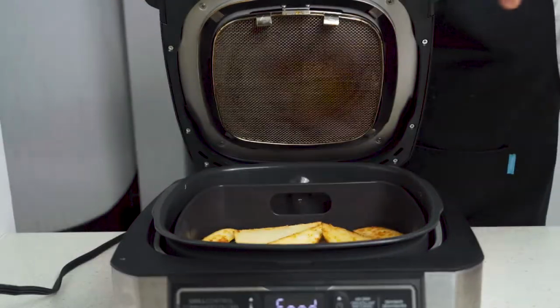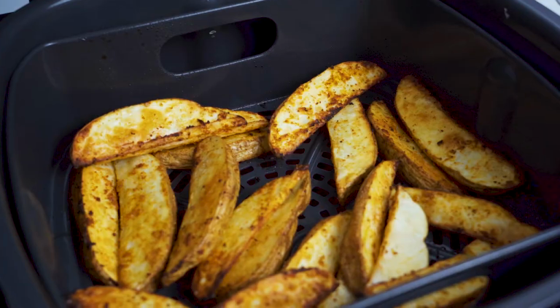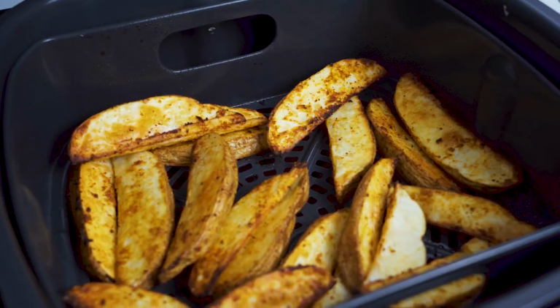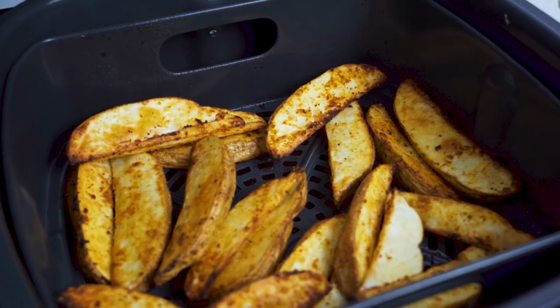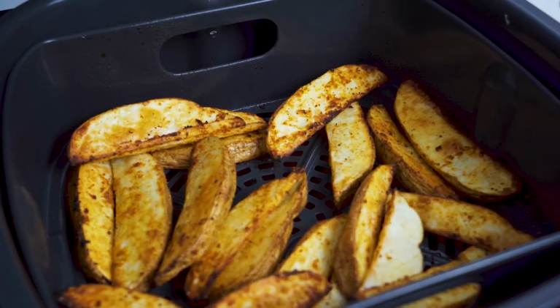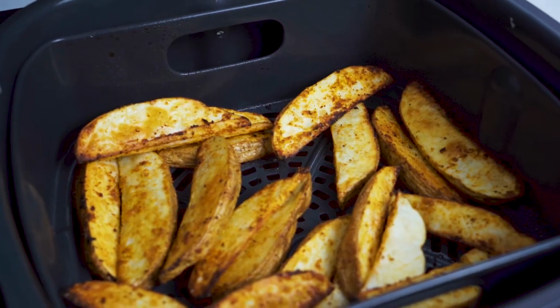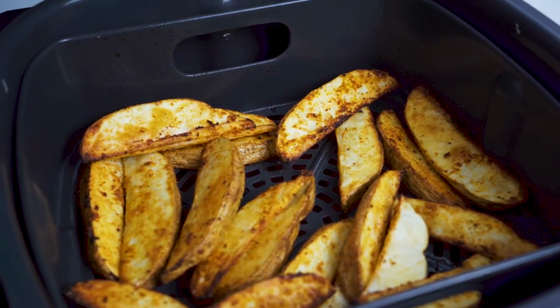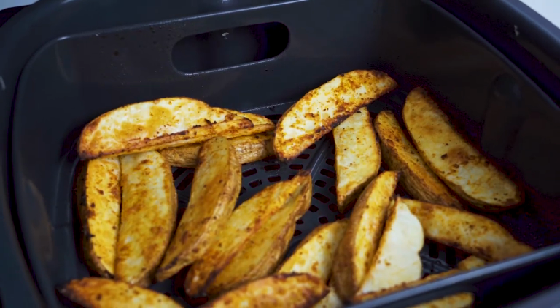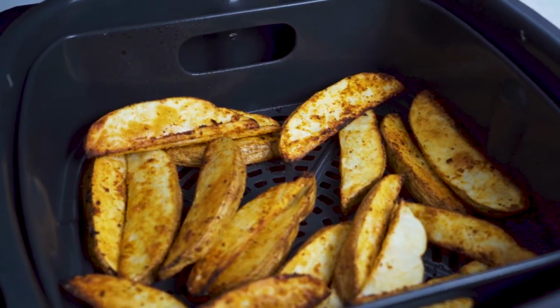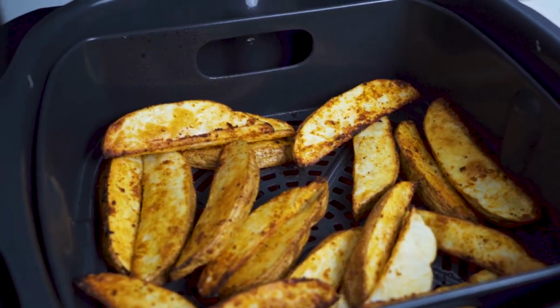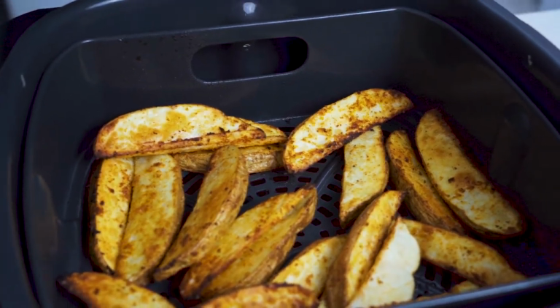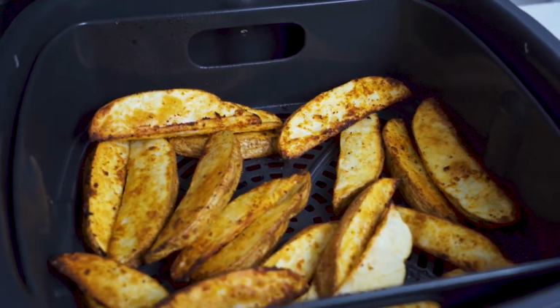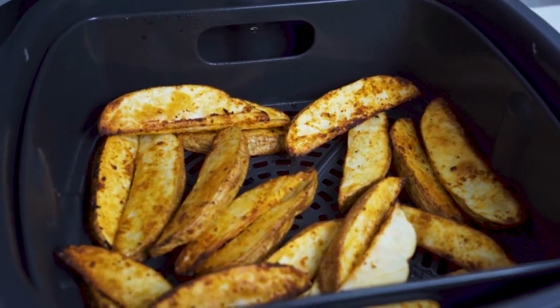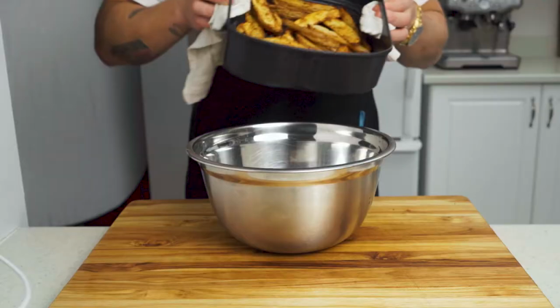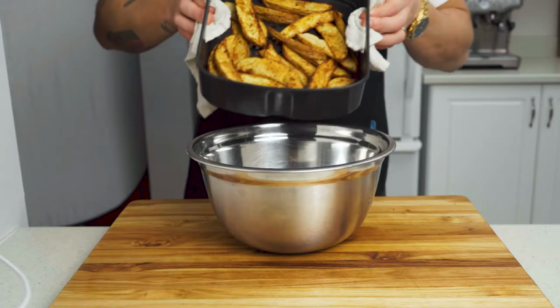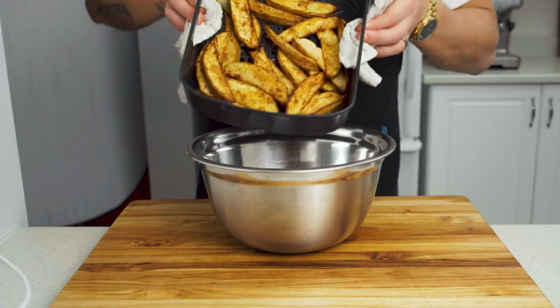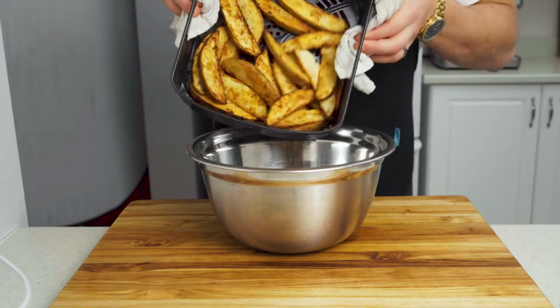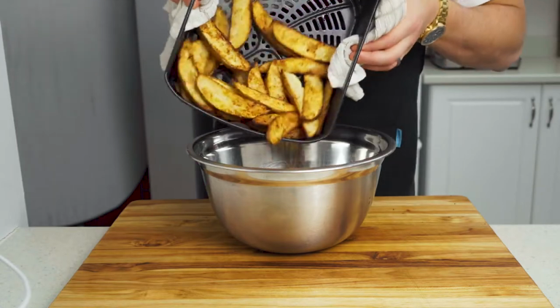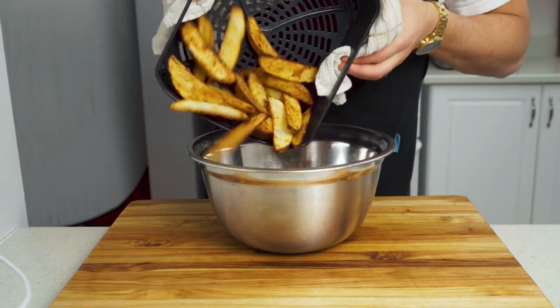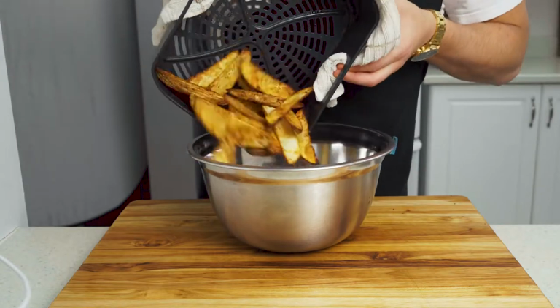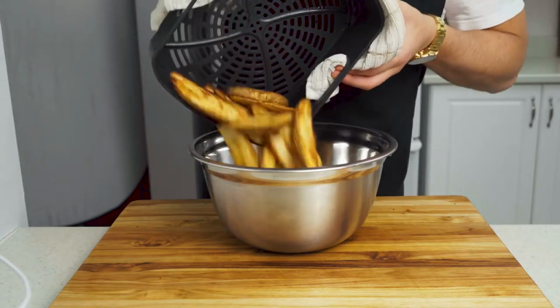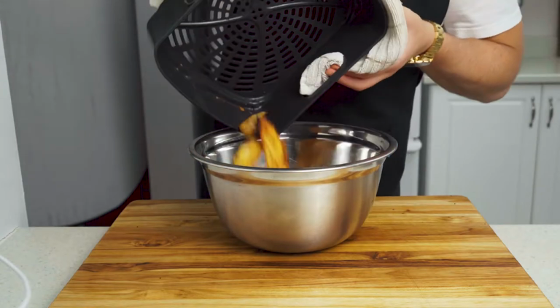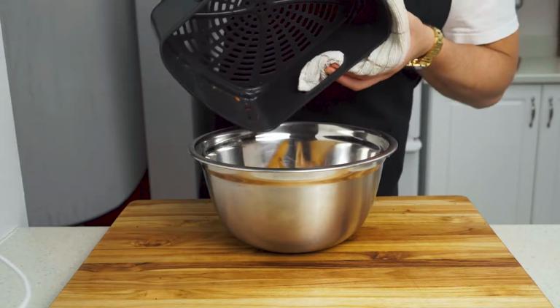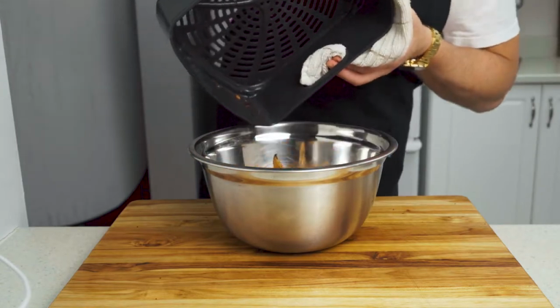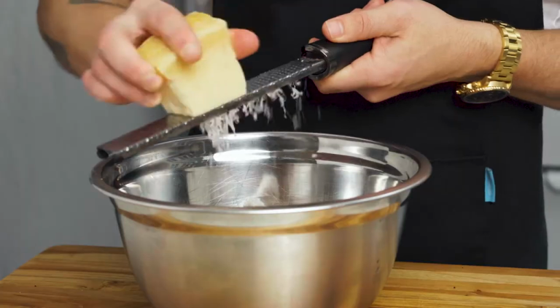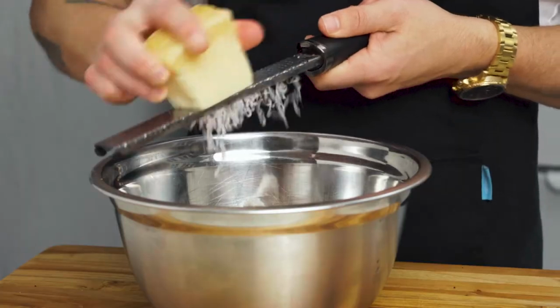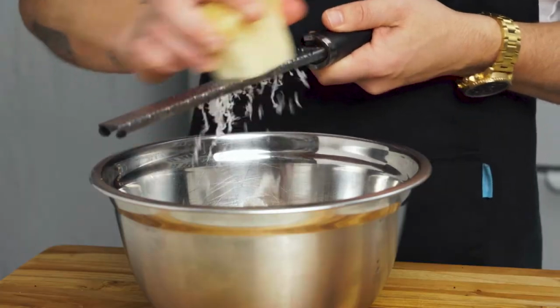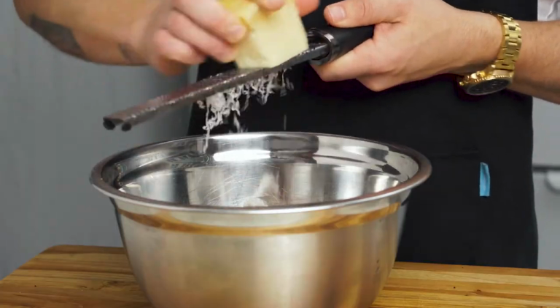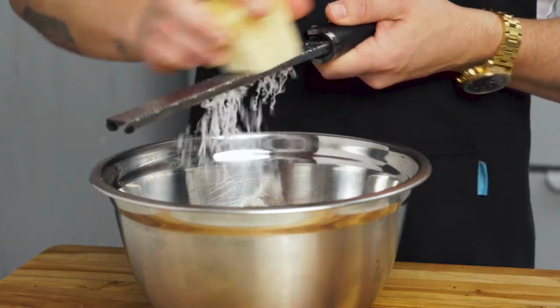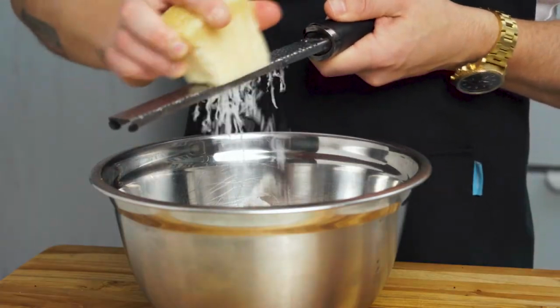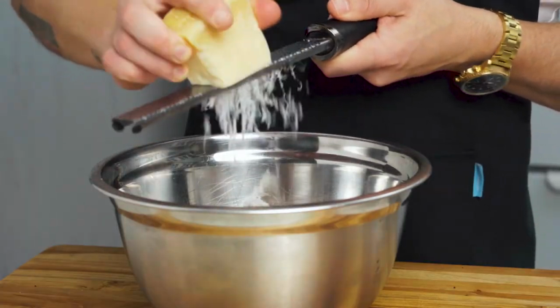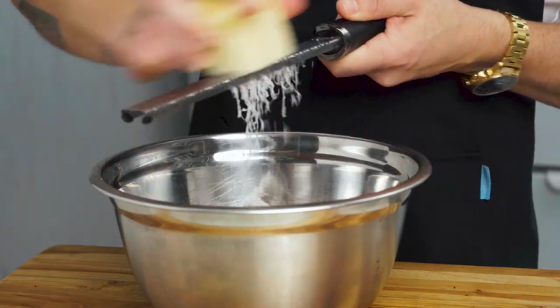Once they're cooked through and crispy, remove from the basket and top with one quarter cup of freshly grated parmesan cheese.